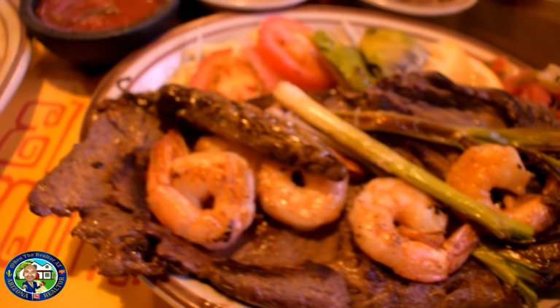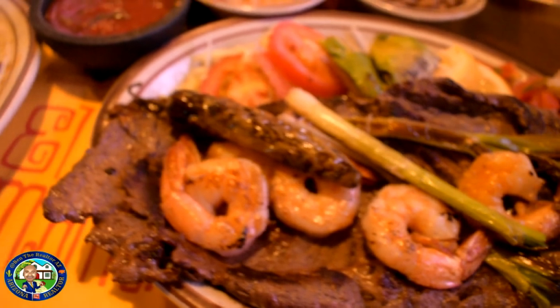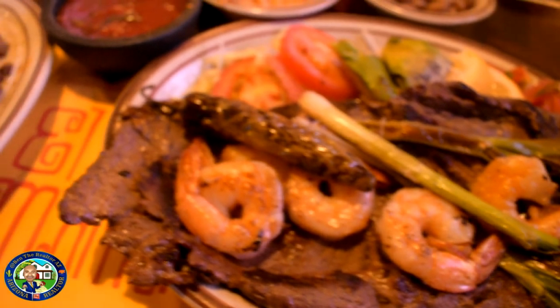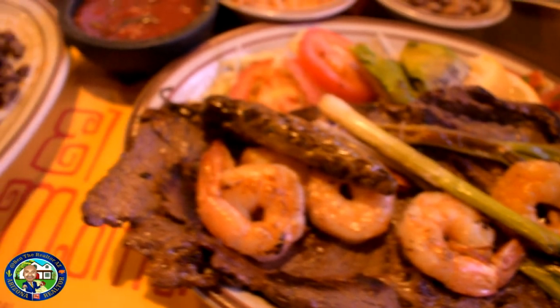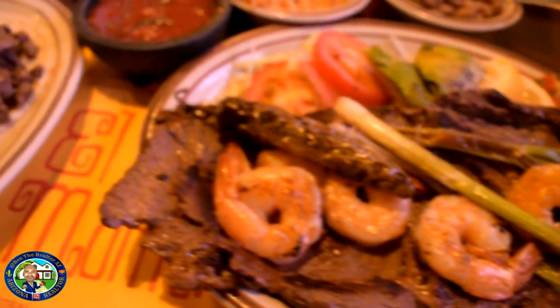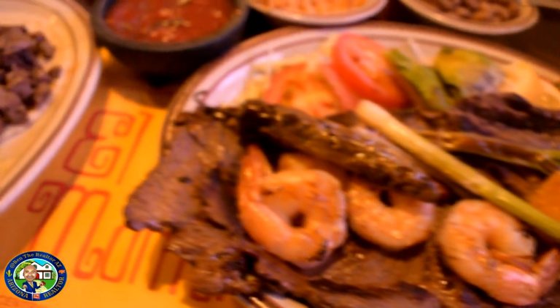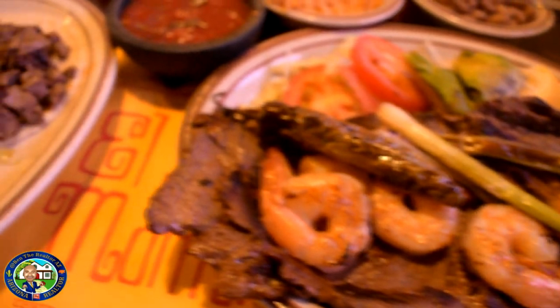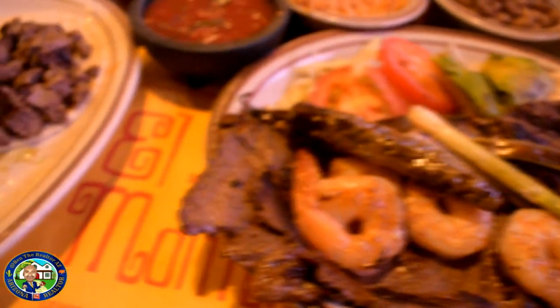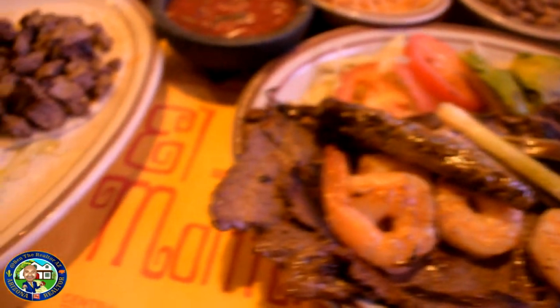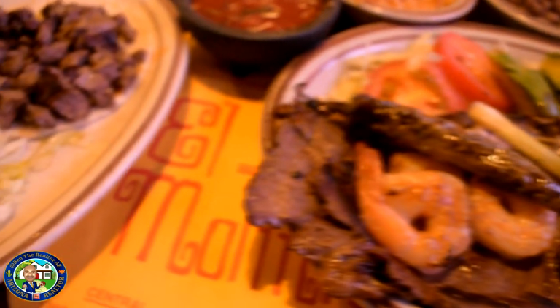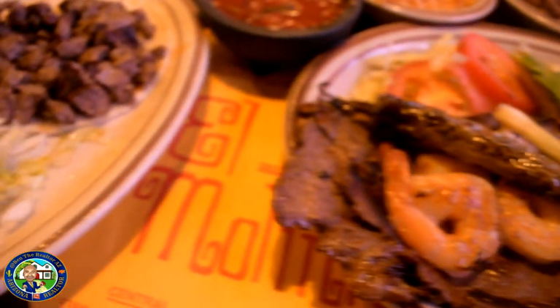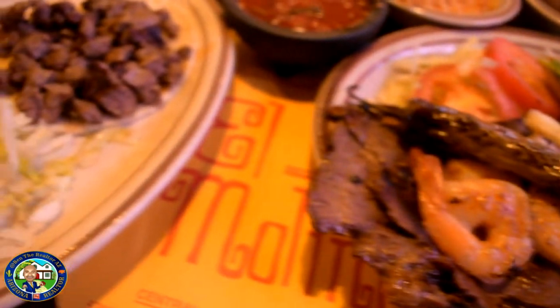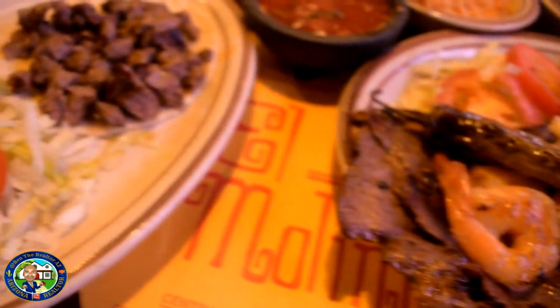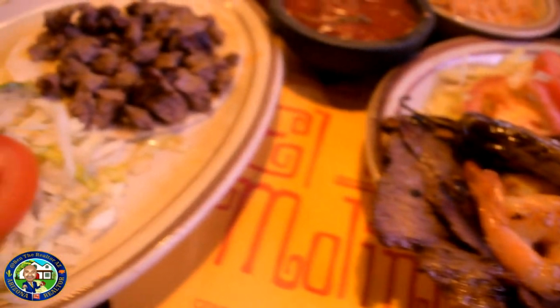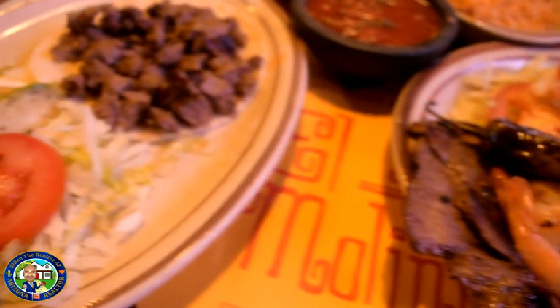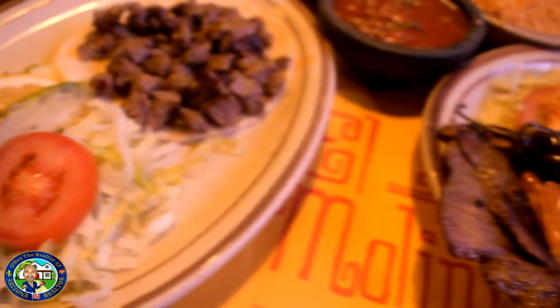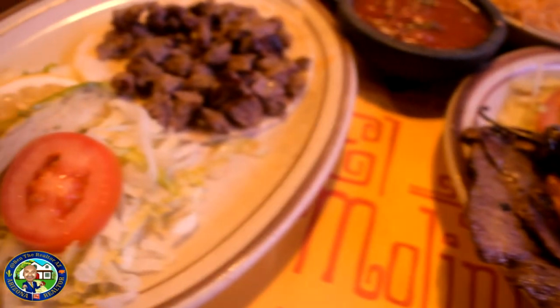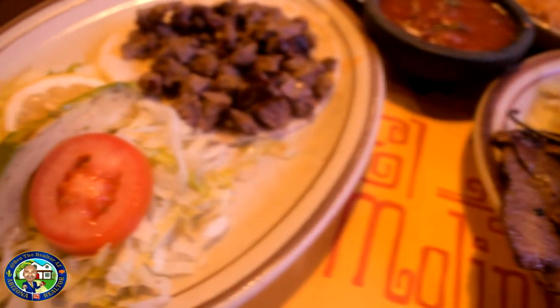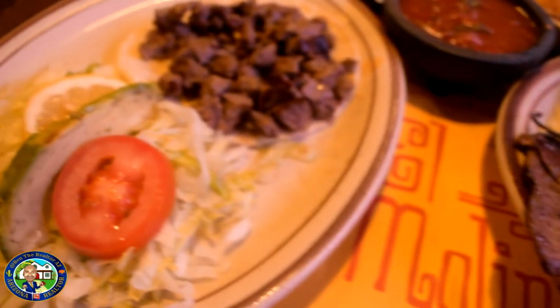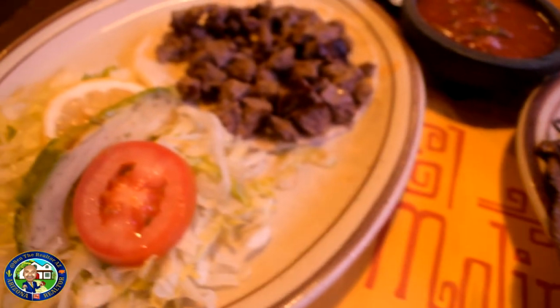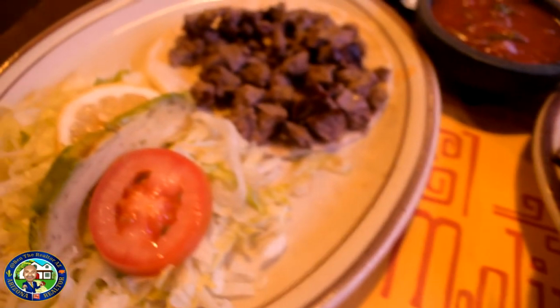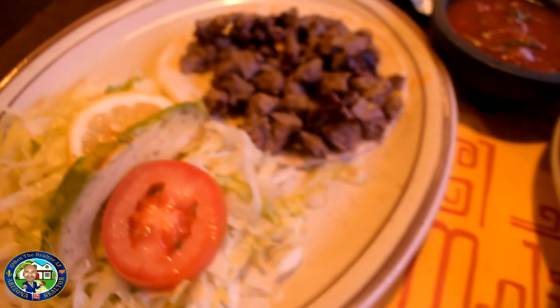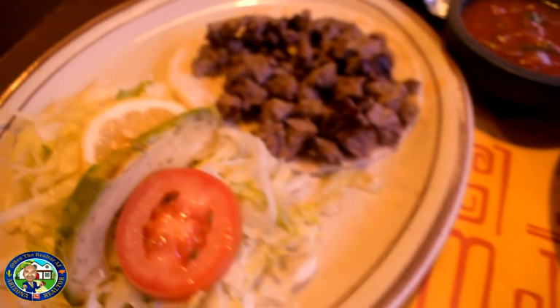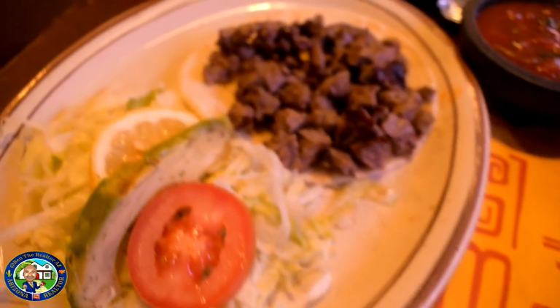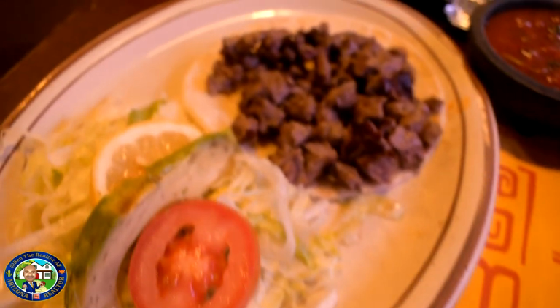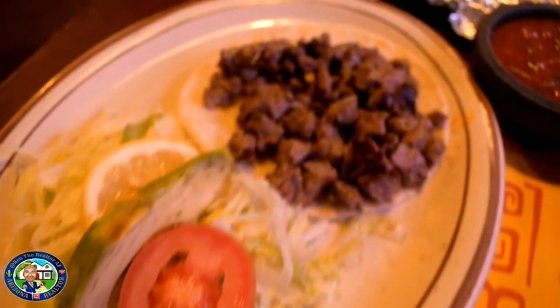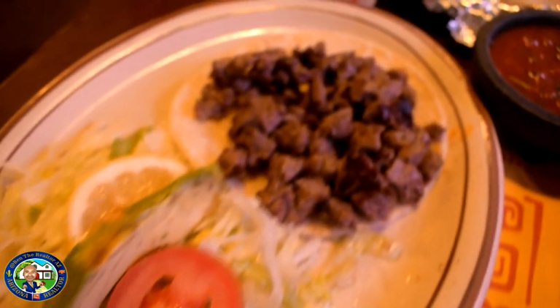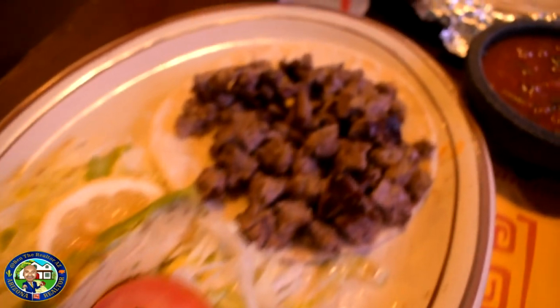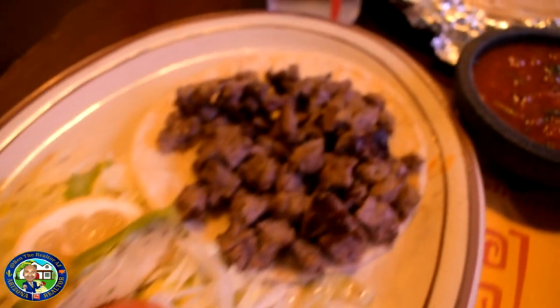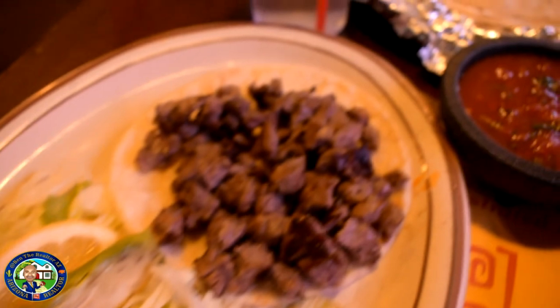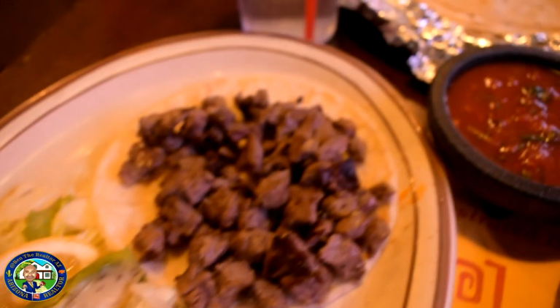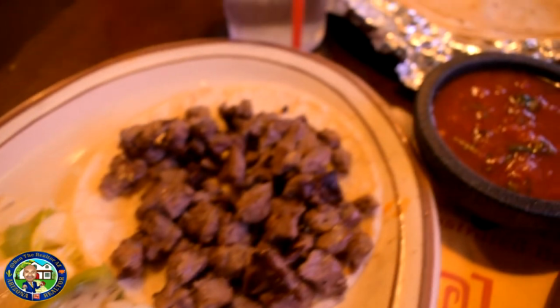If you guys are ever in Tucson, you've got to hit up El Molinito. Thanks for watching this video — I'll see you on the next one.